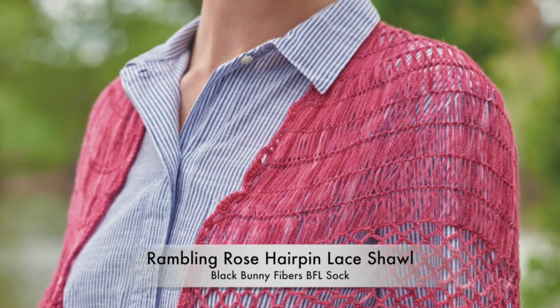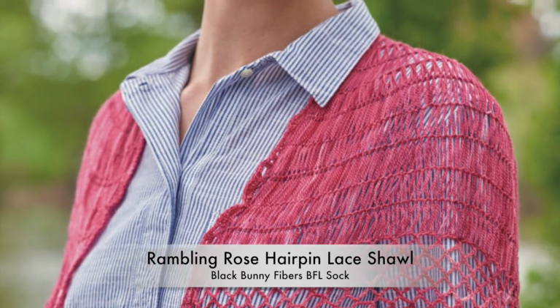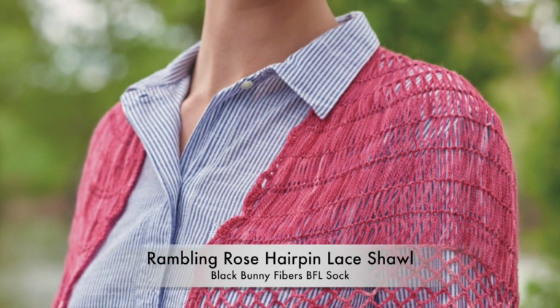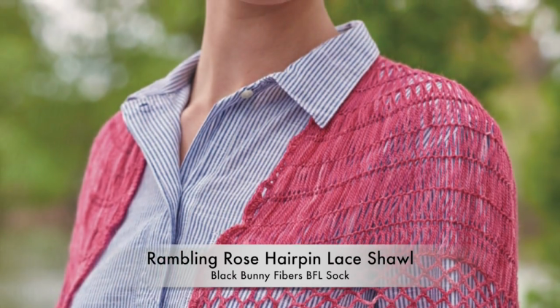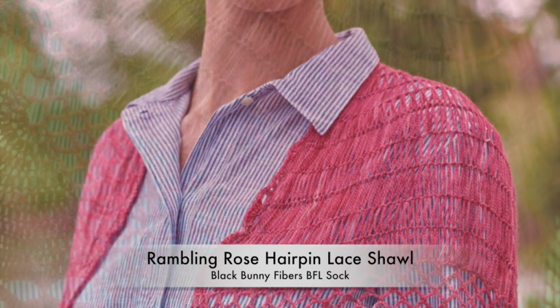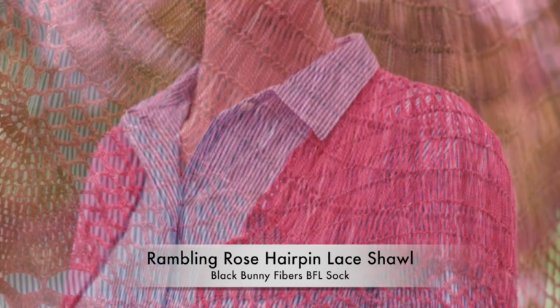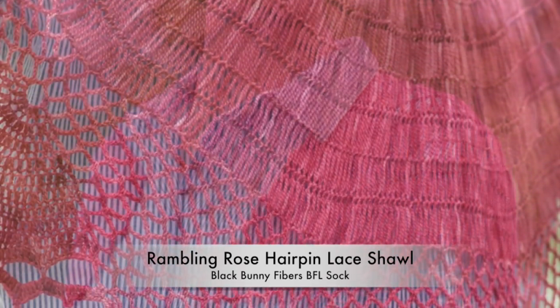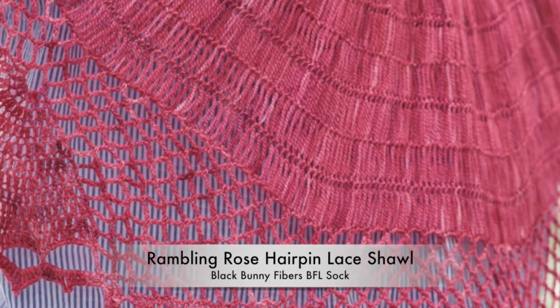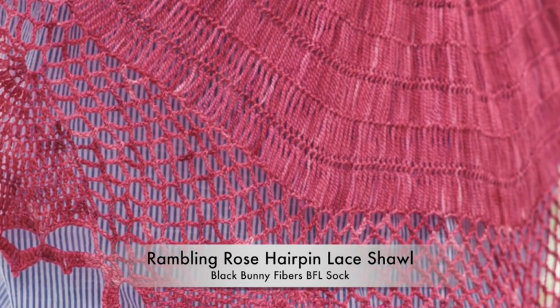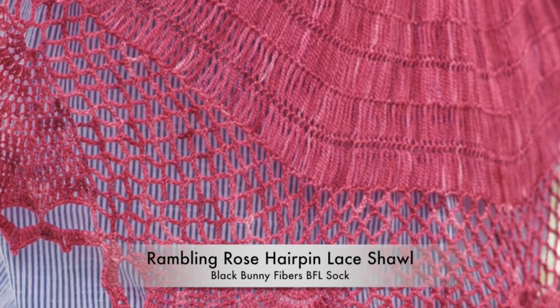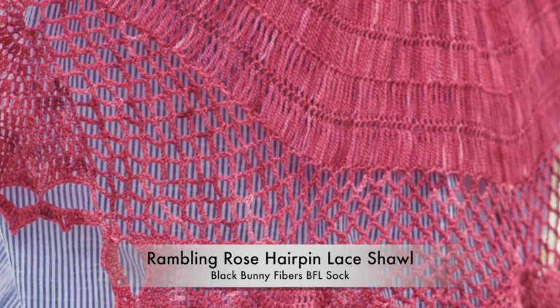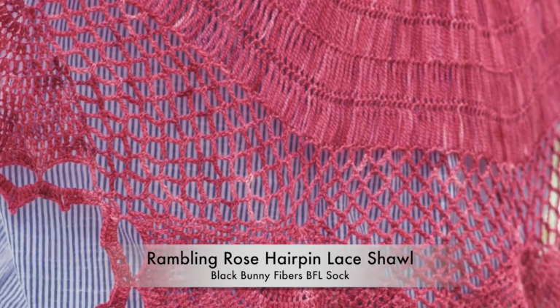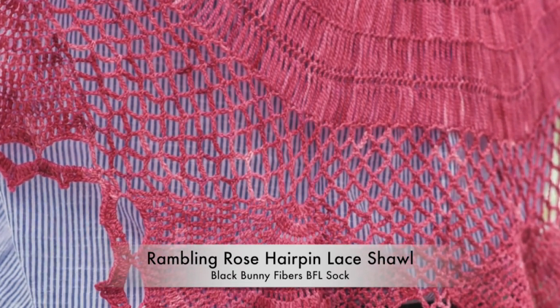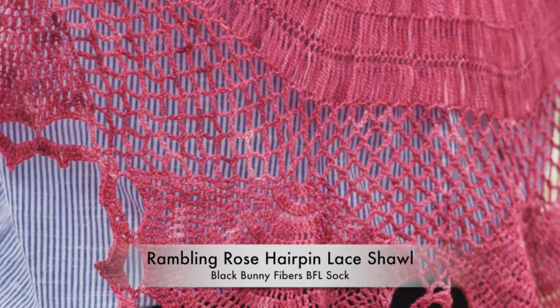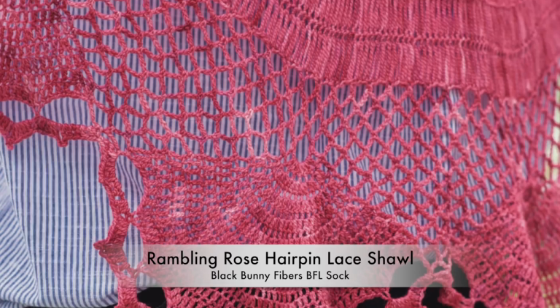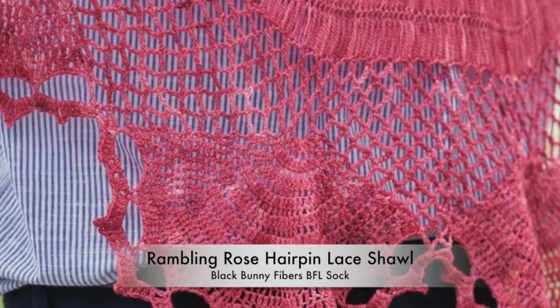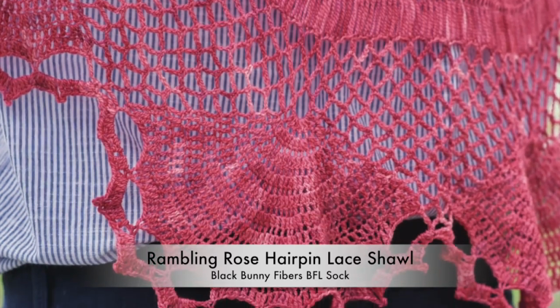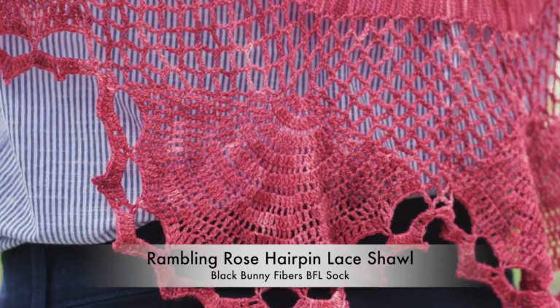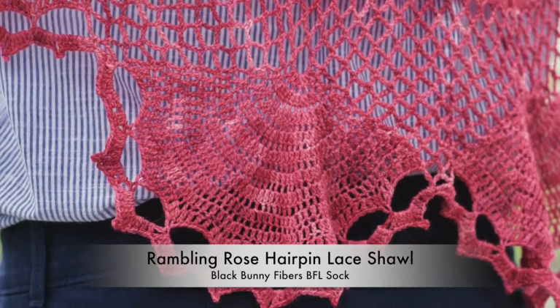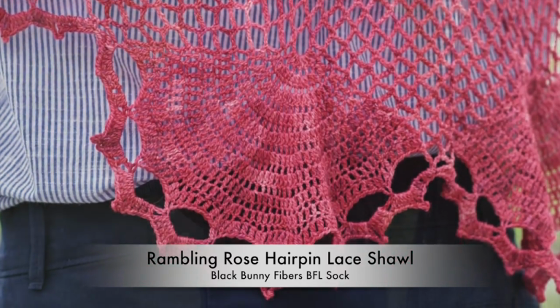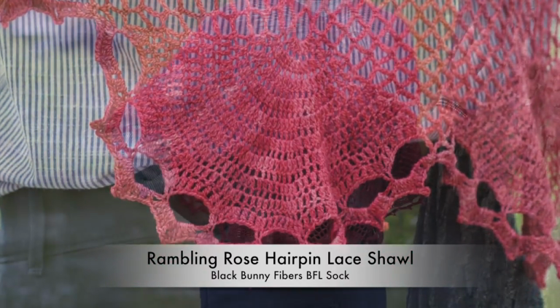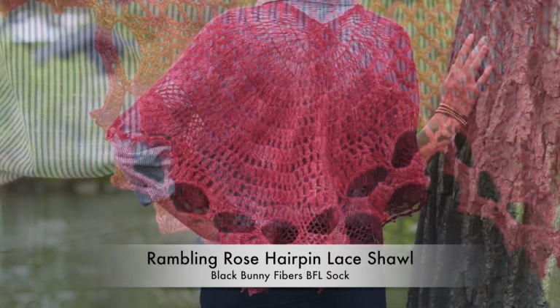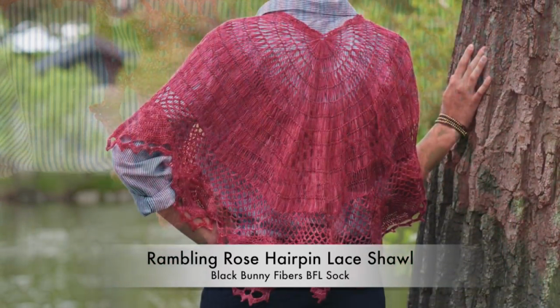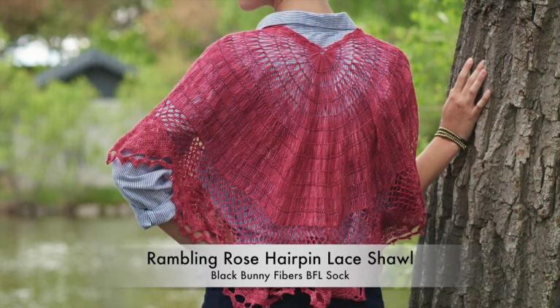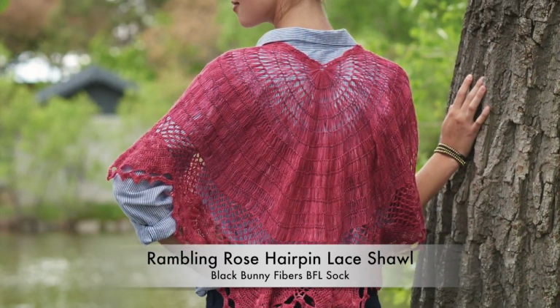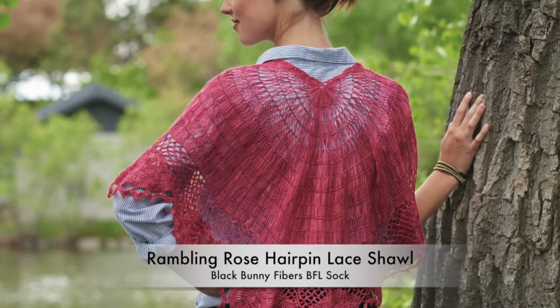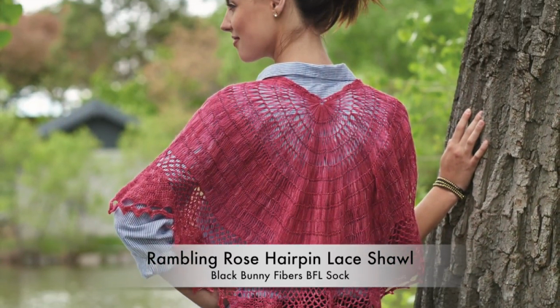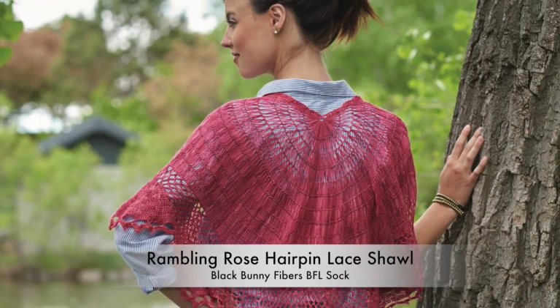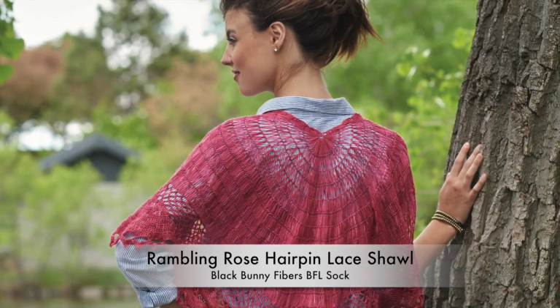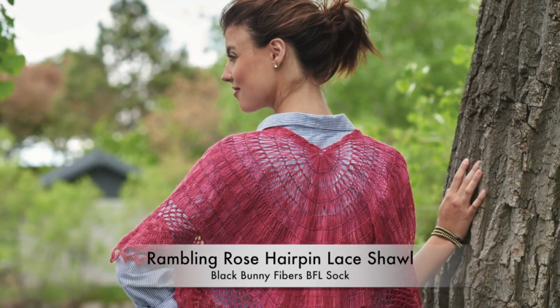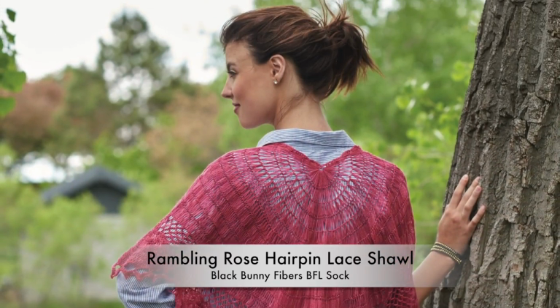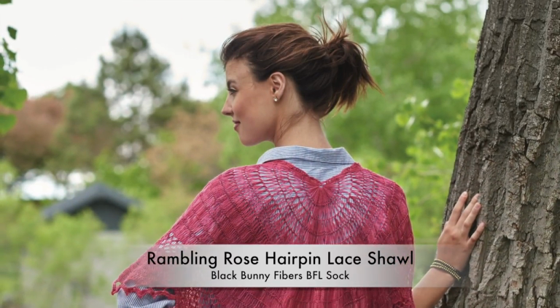Inspired by the edging on a friend's beautiful handmade Mexican macrame hammock, this edging creates scallops from within a mesh border.